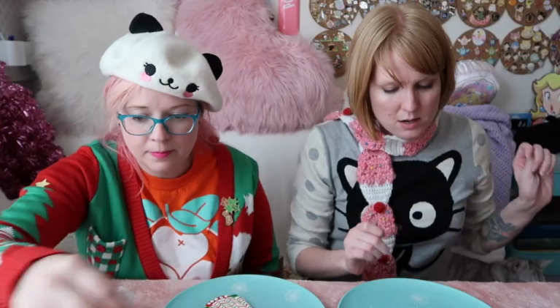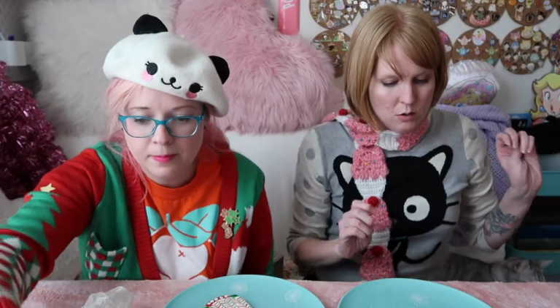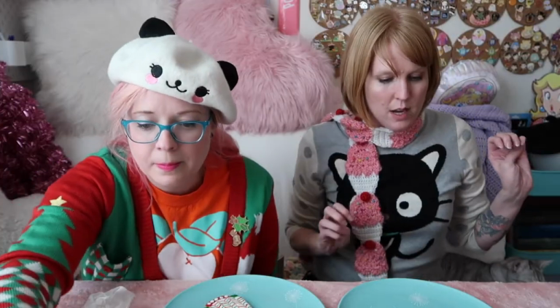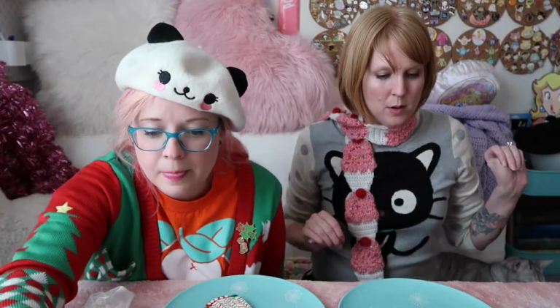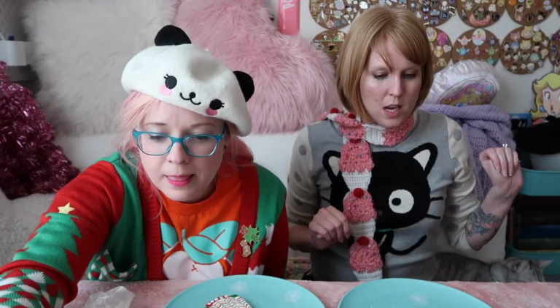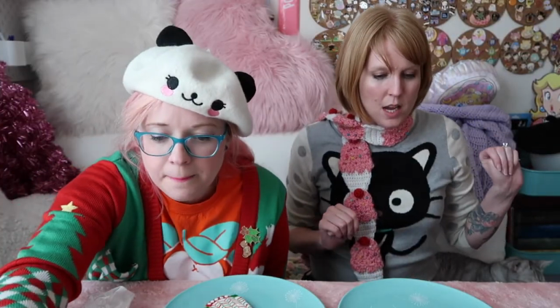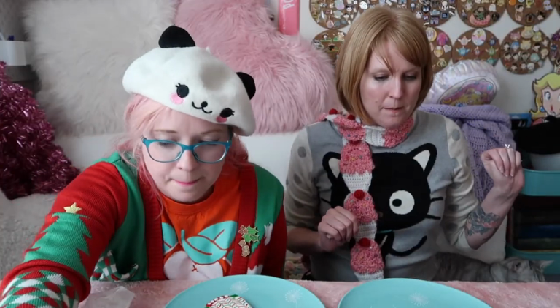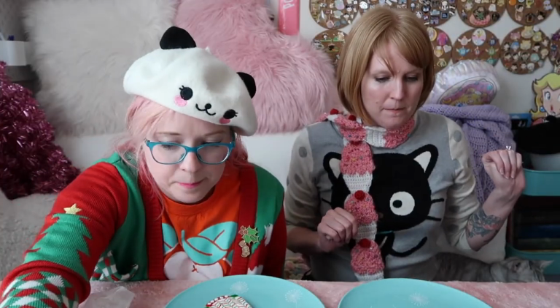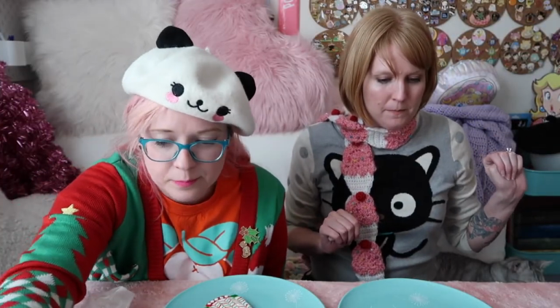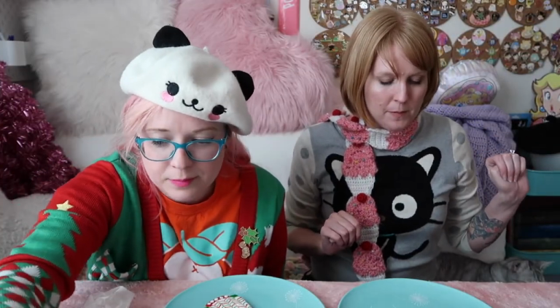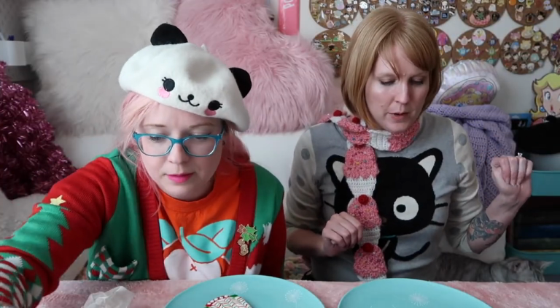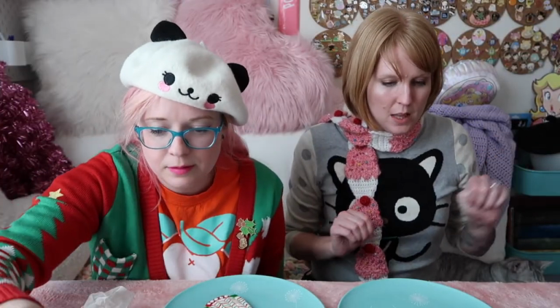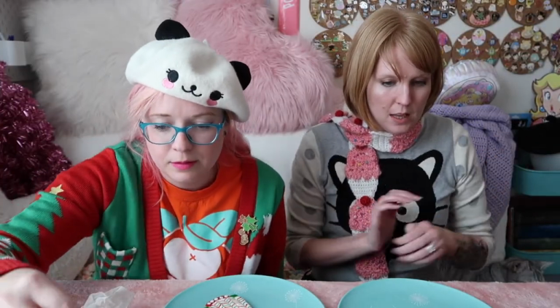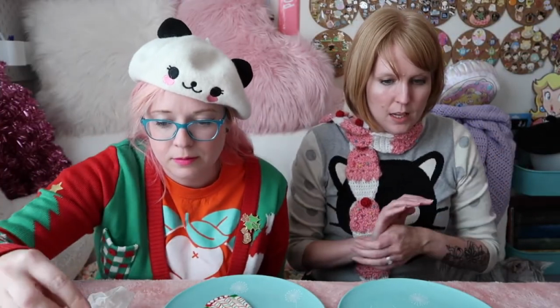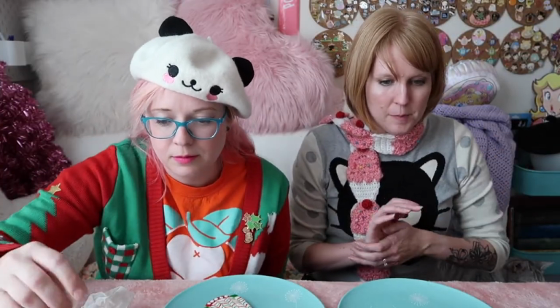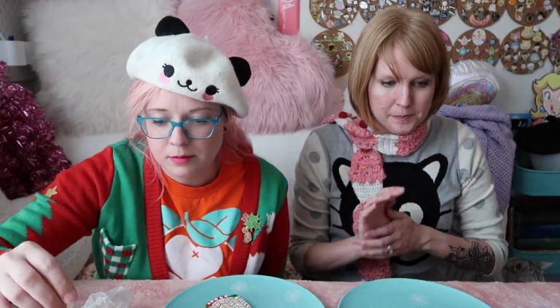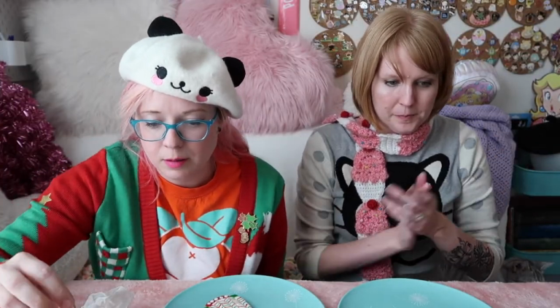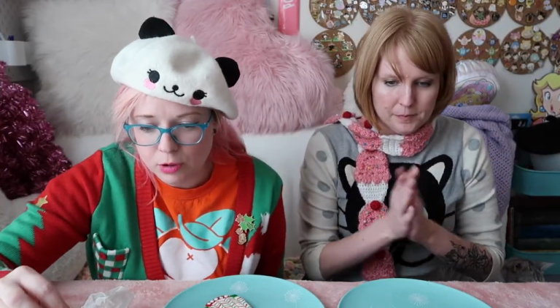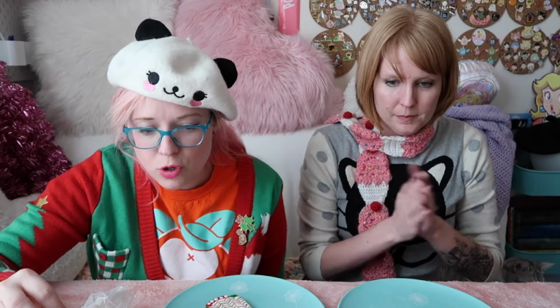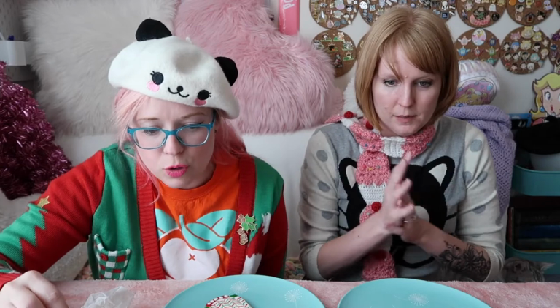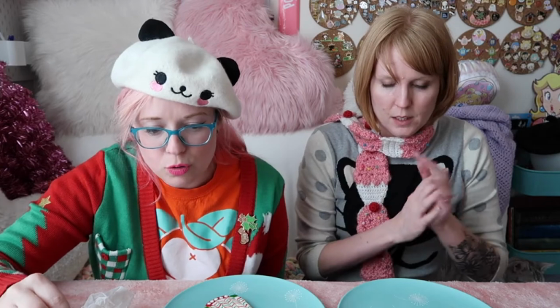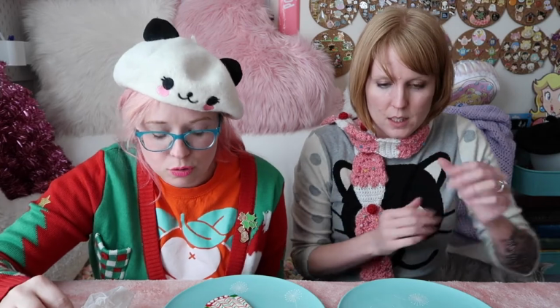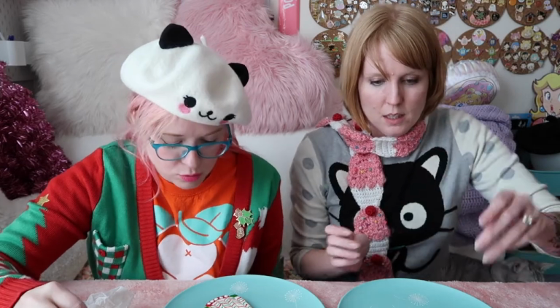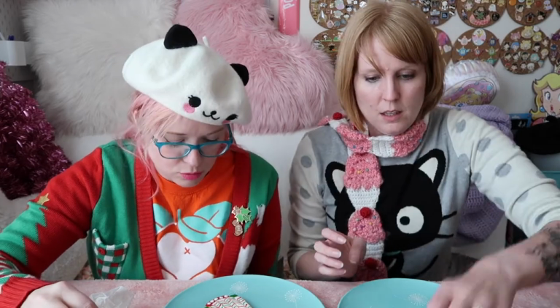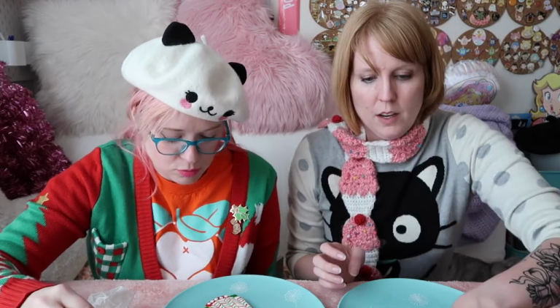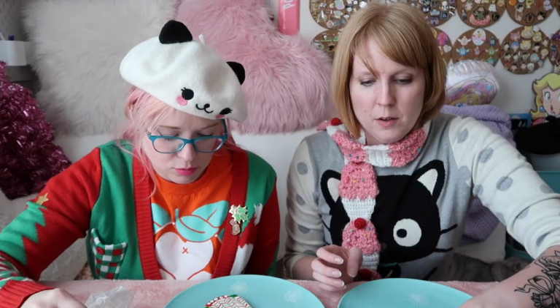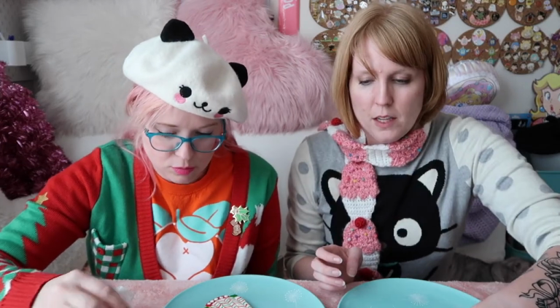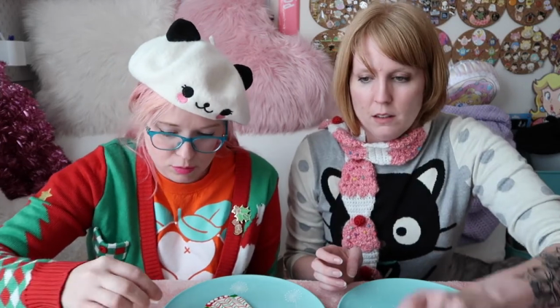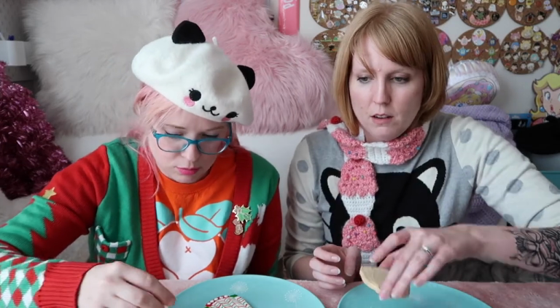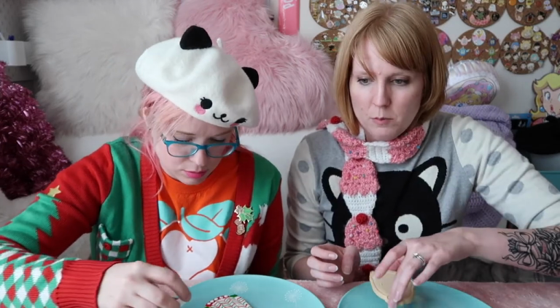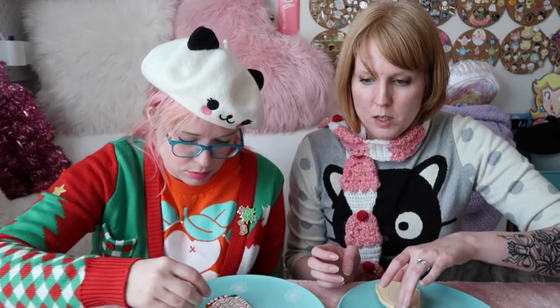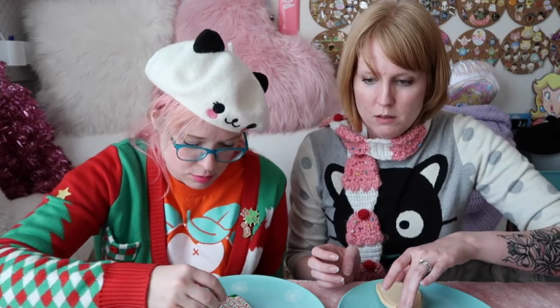Oh yeah, I'm gonna eat that later. I'm gonna make a little heart one.